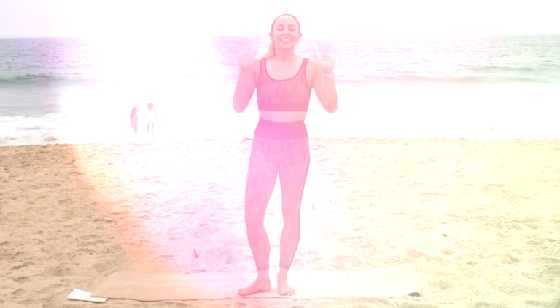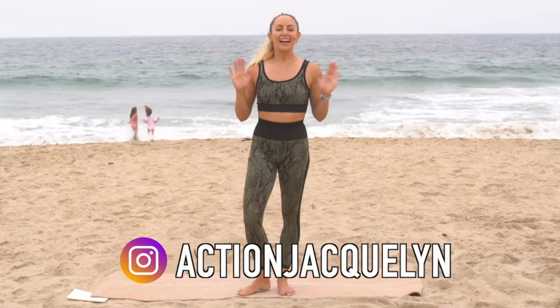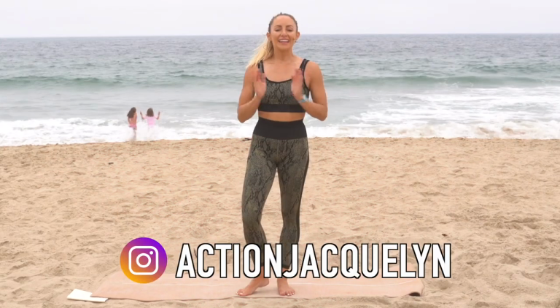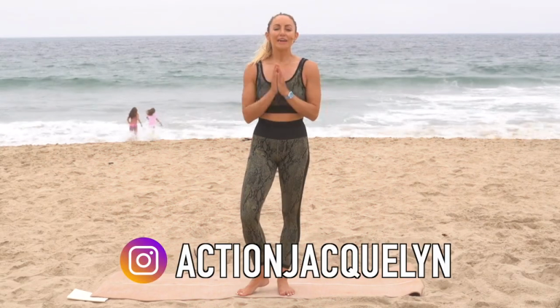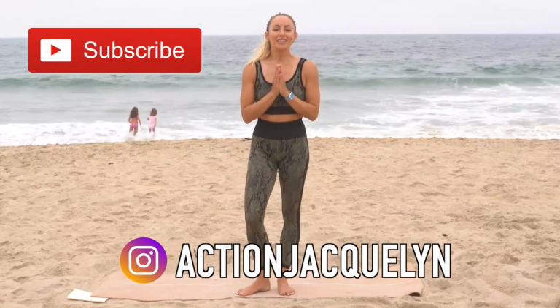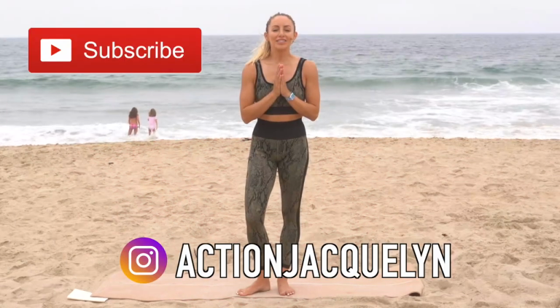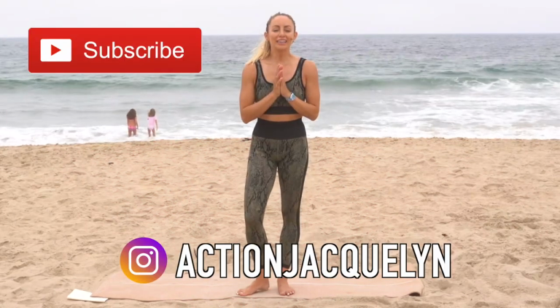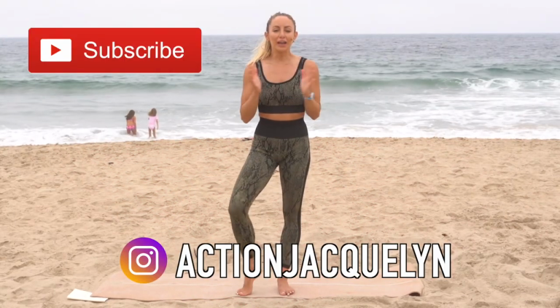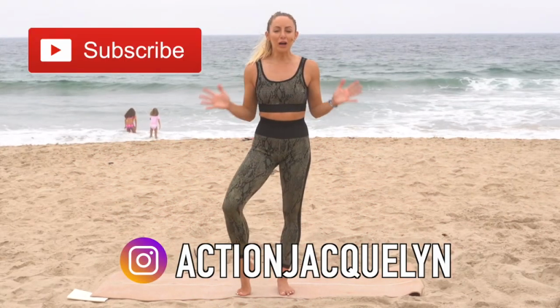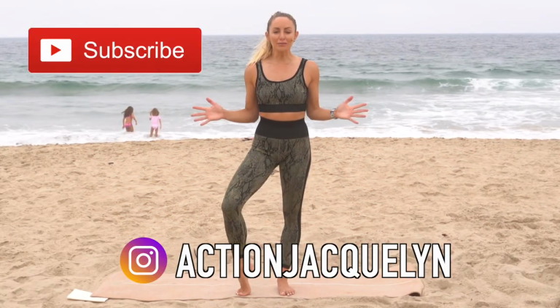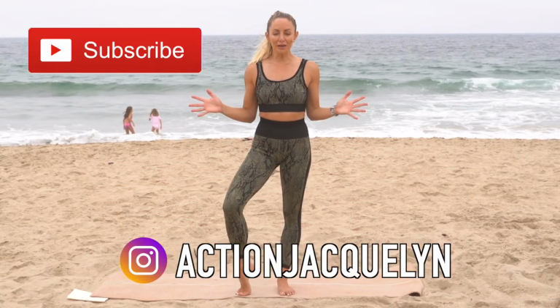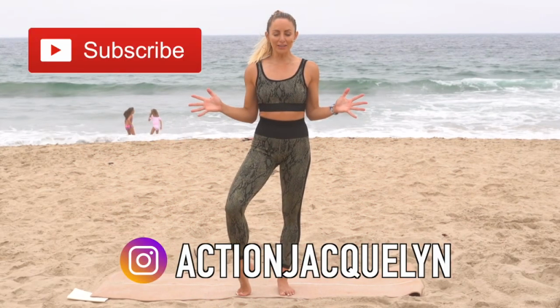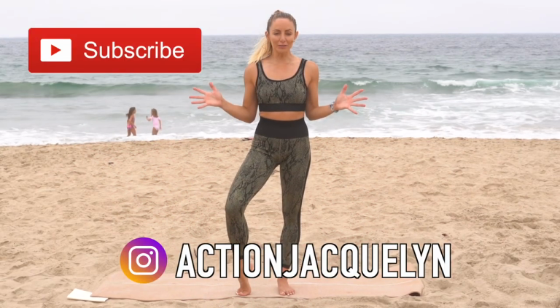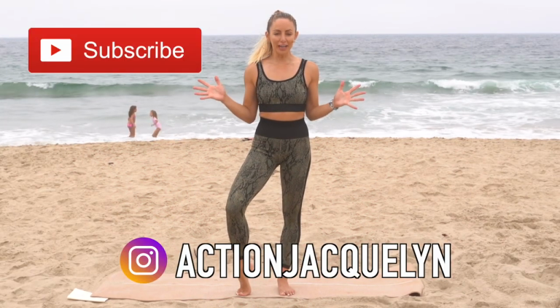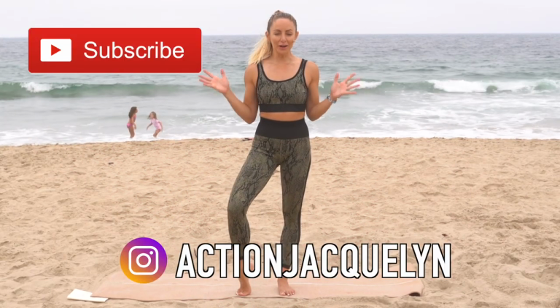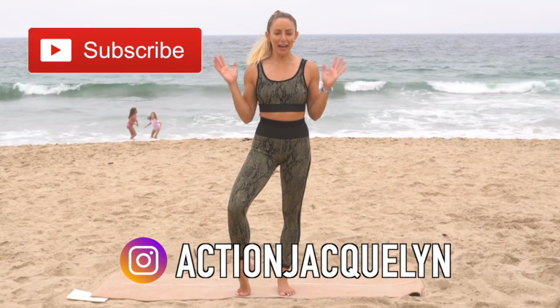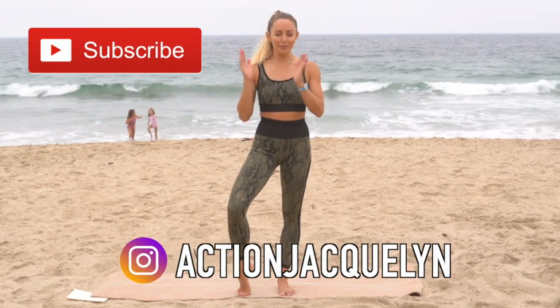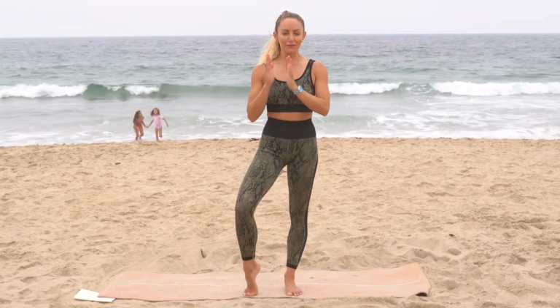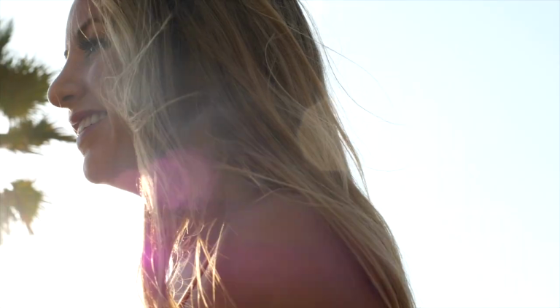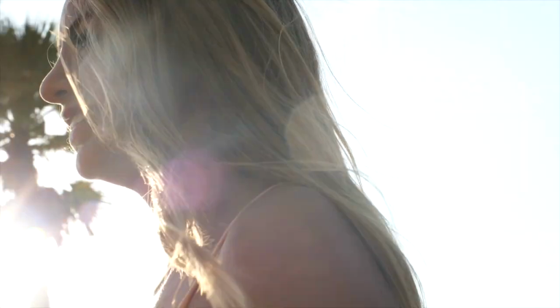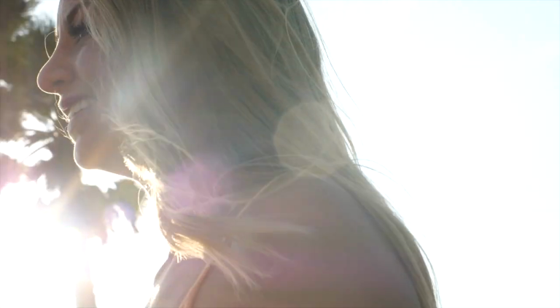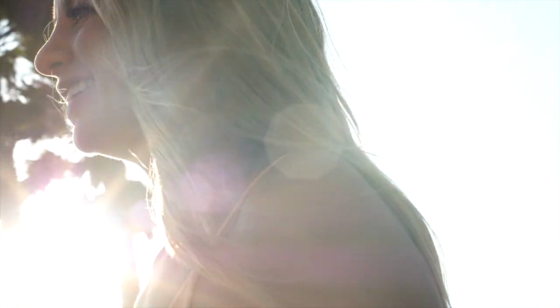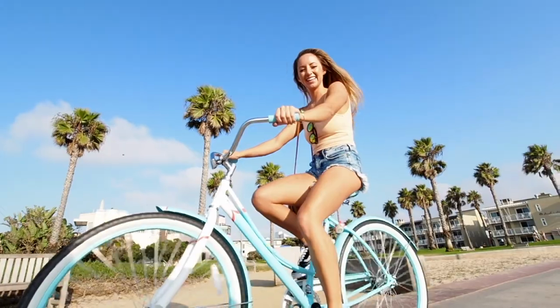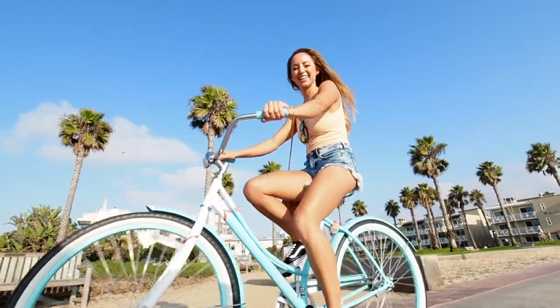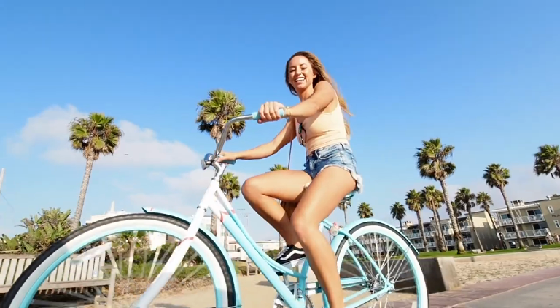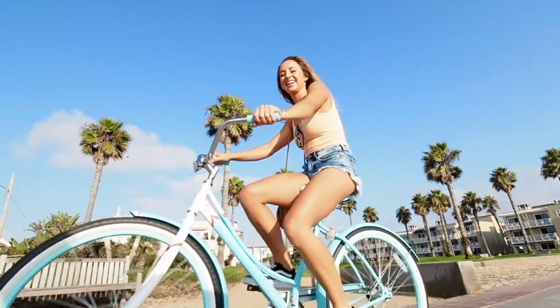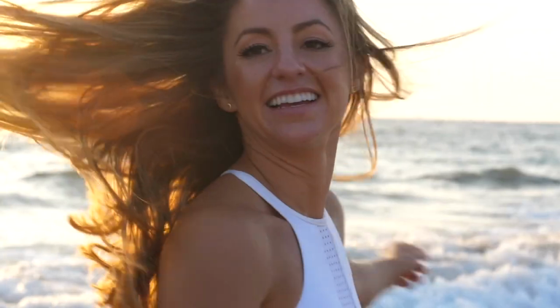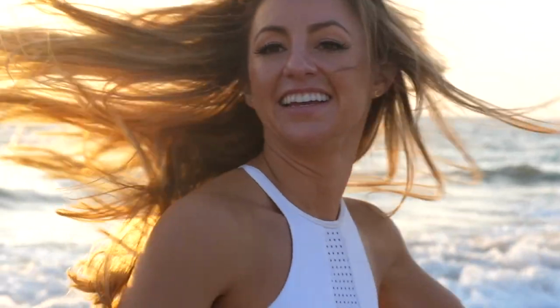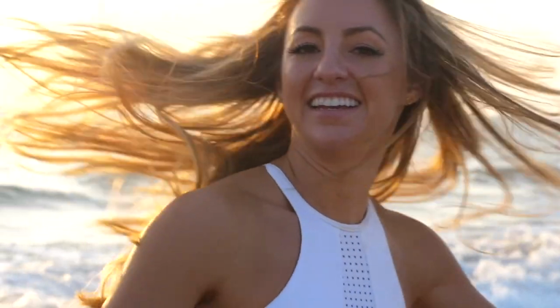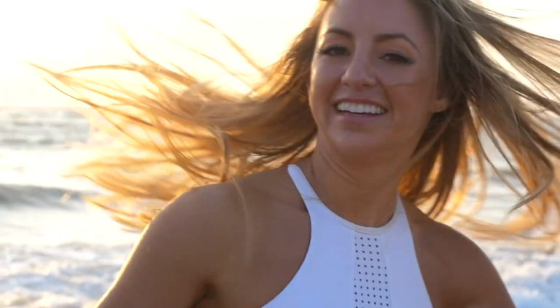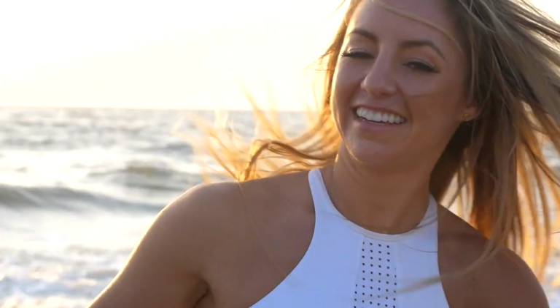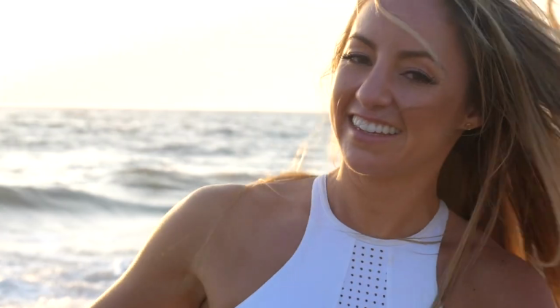Hi guys, I'm Action Jaclyn and welcome to my YouTube channel where I help you feel fit, flexible, and confident every single day.